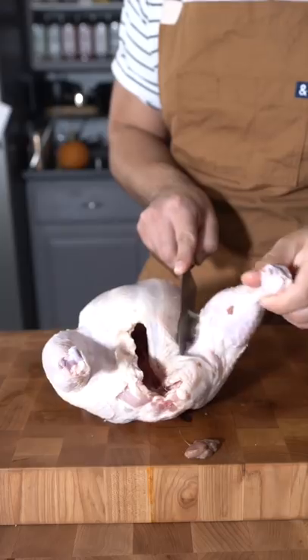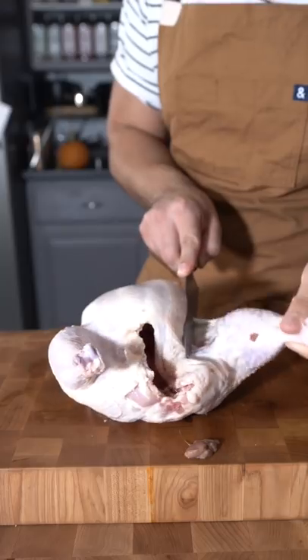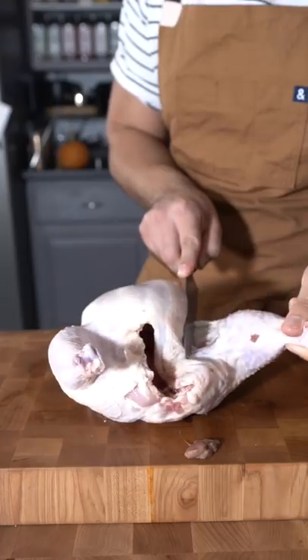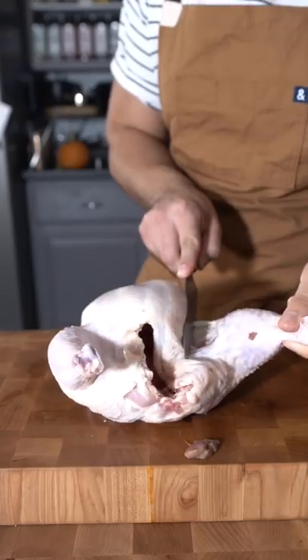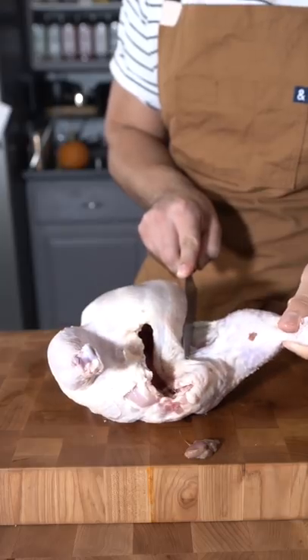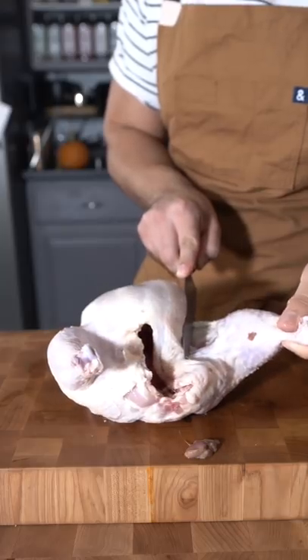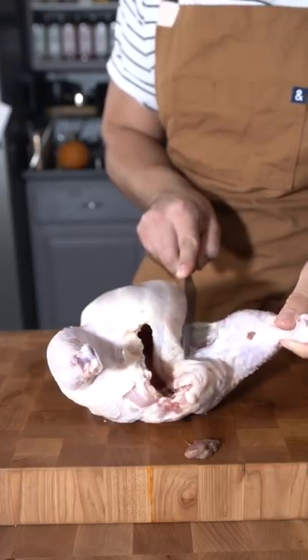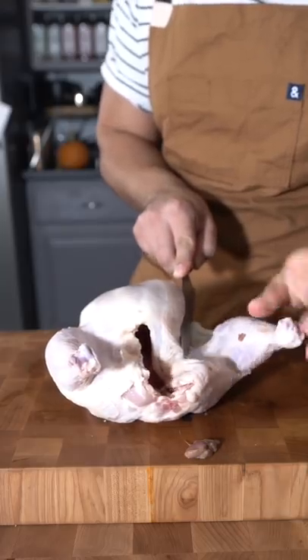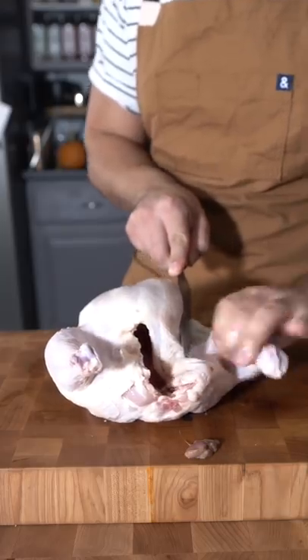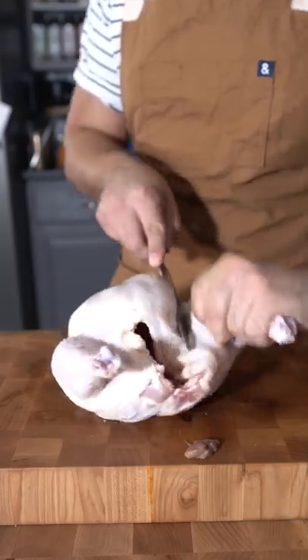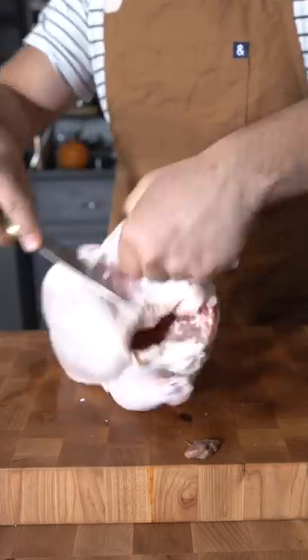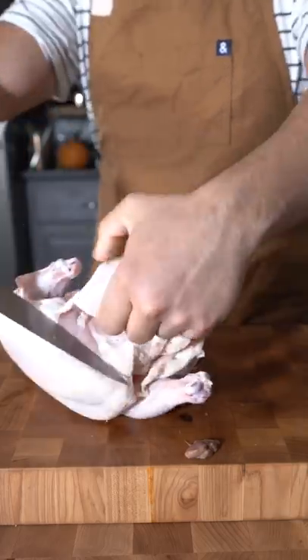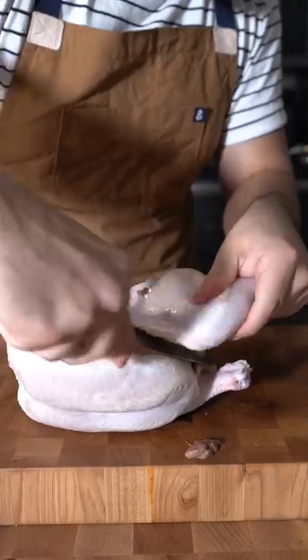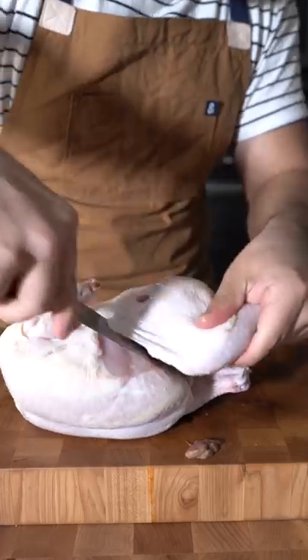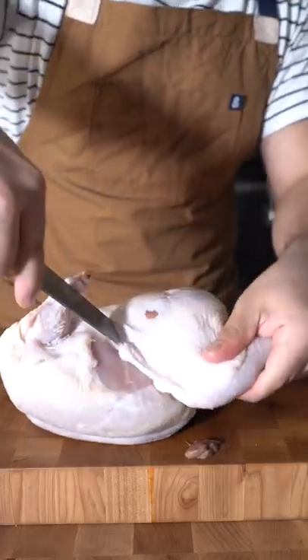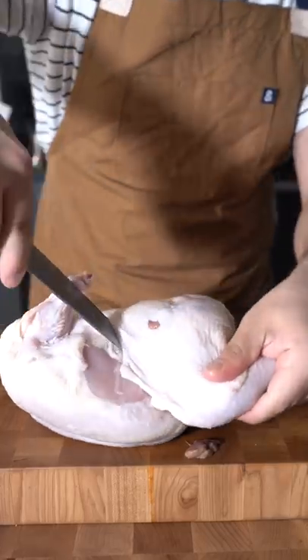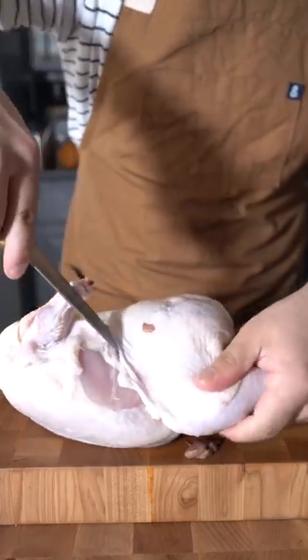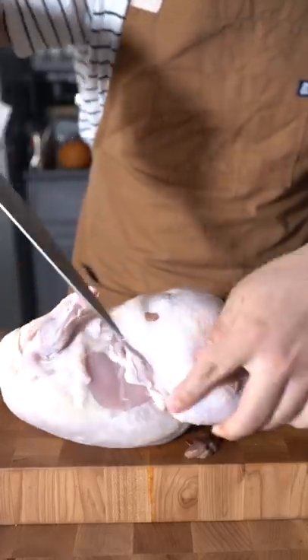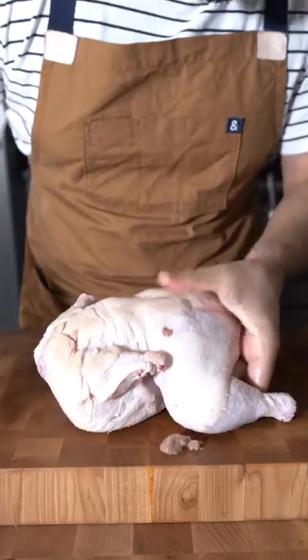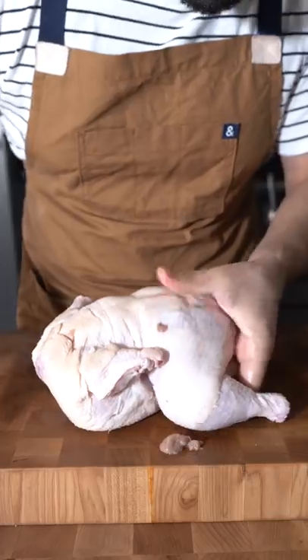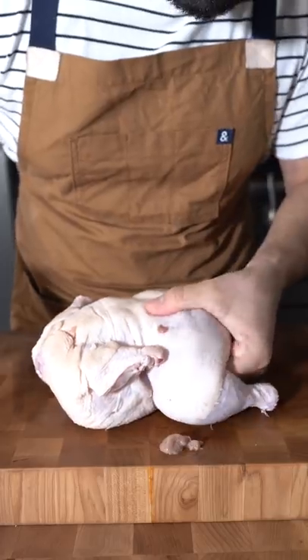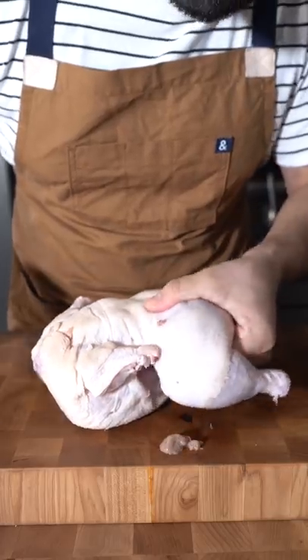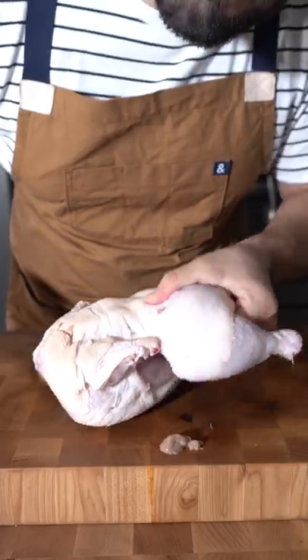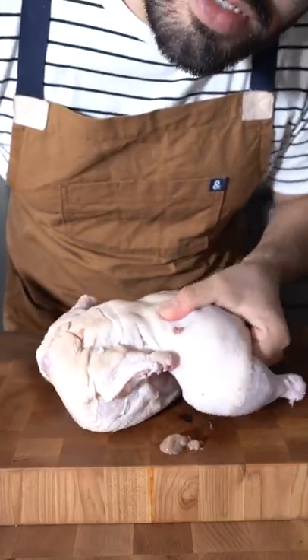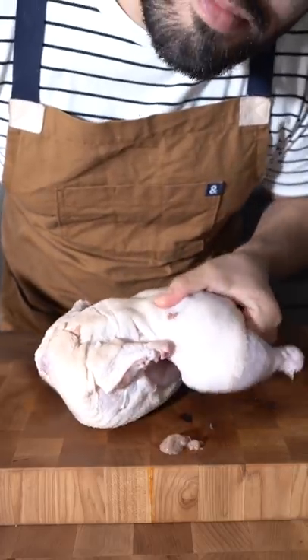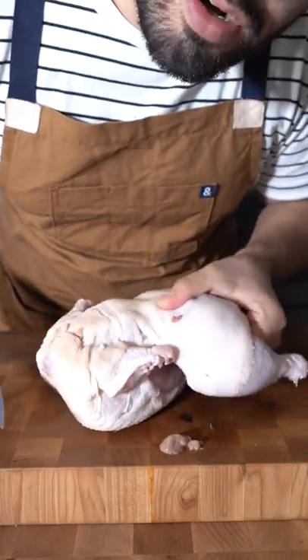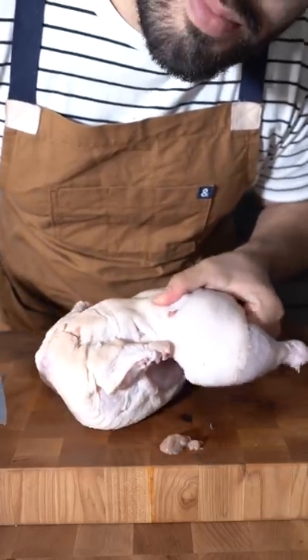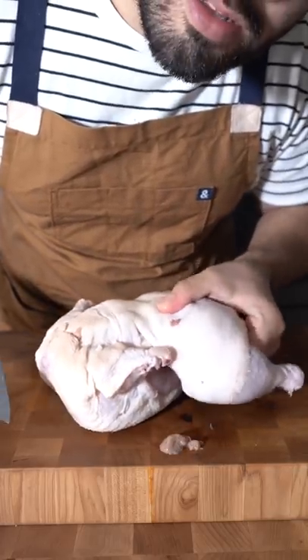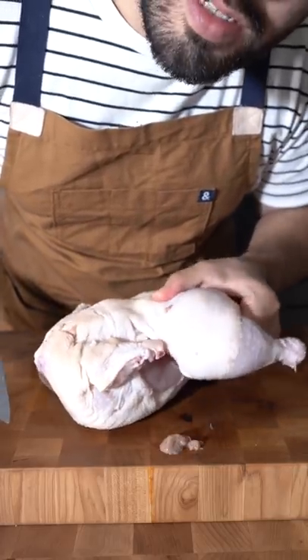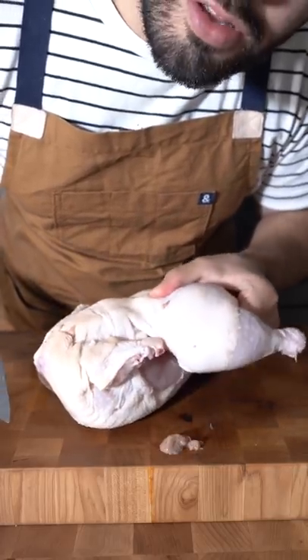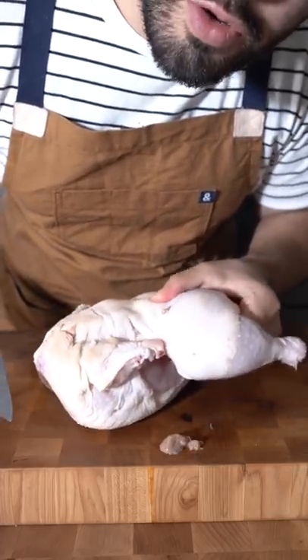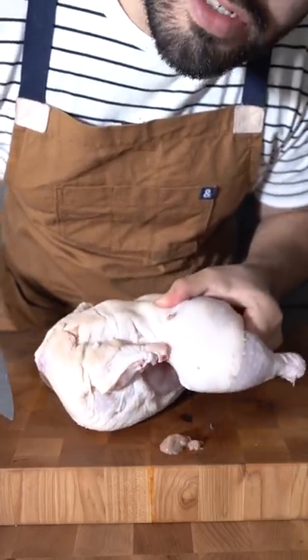Knife between leg and breast. Work your way around. Right here is the most important part — this is called the oyster.